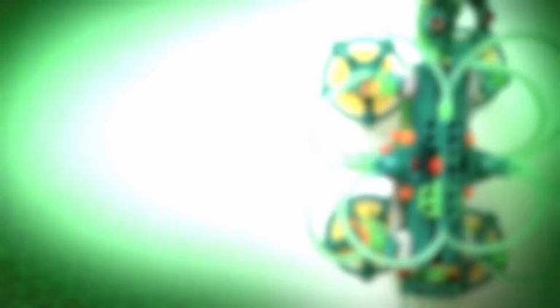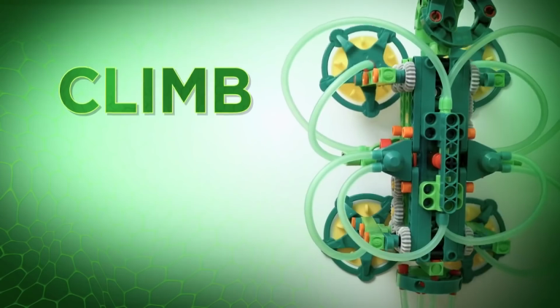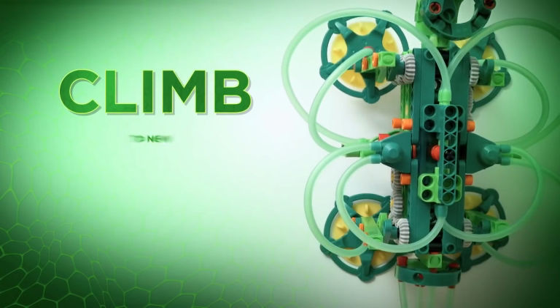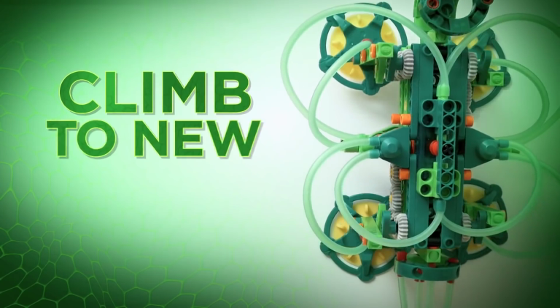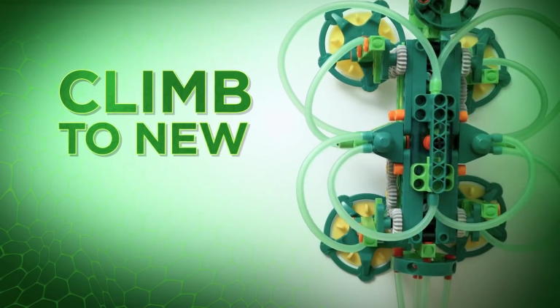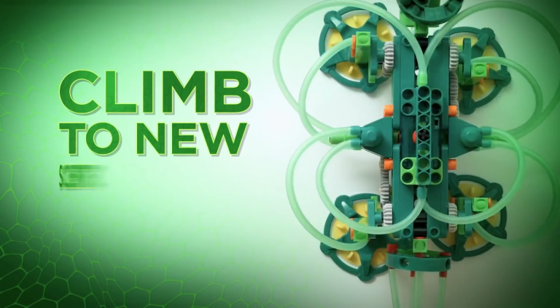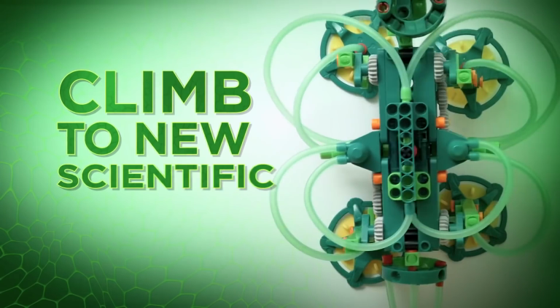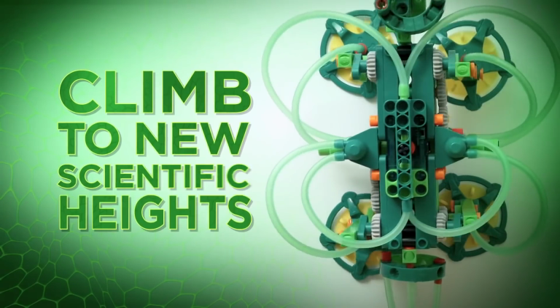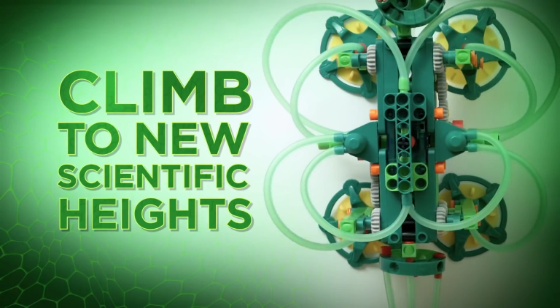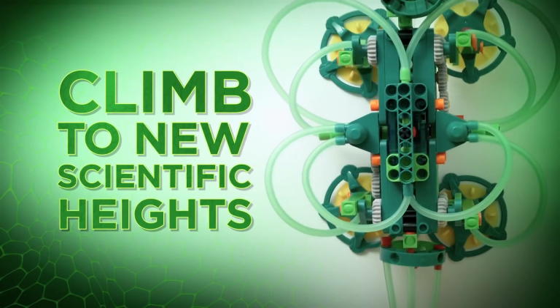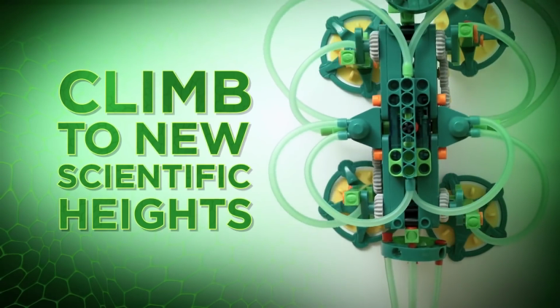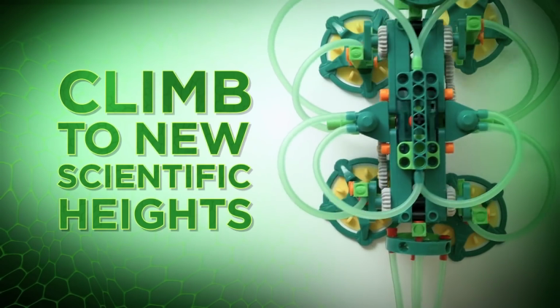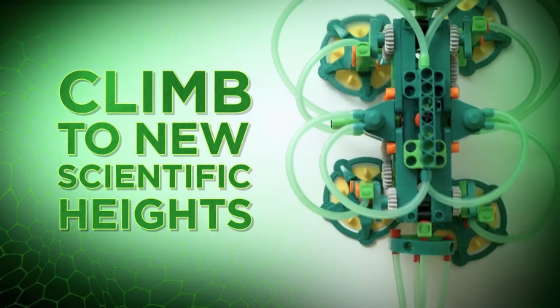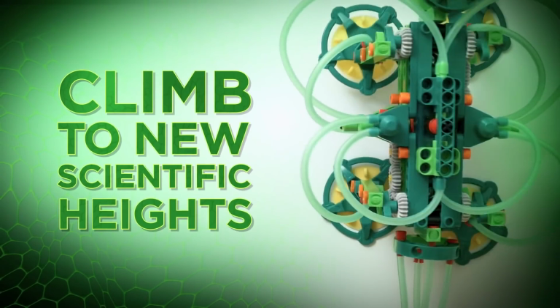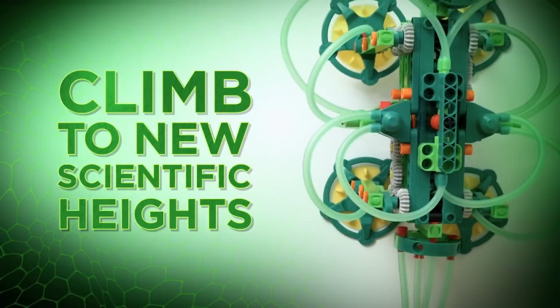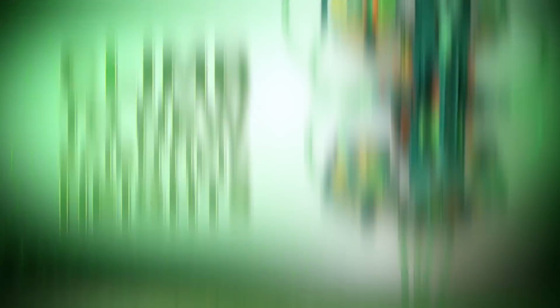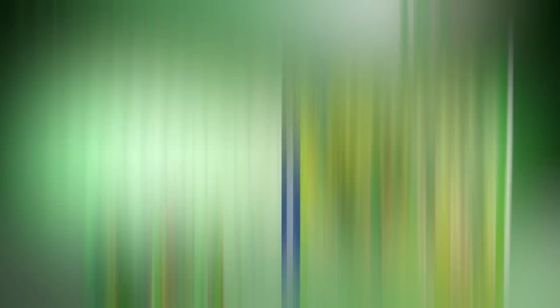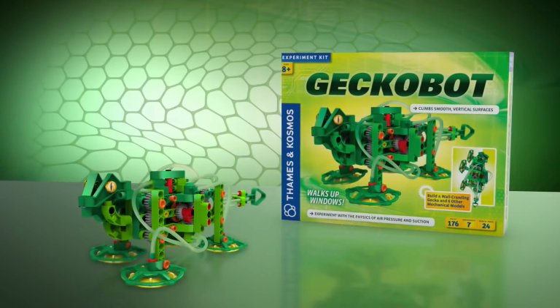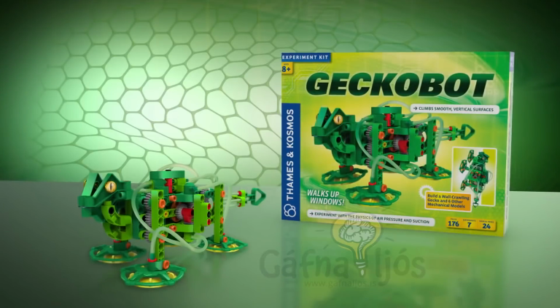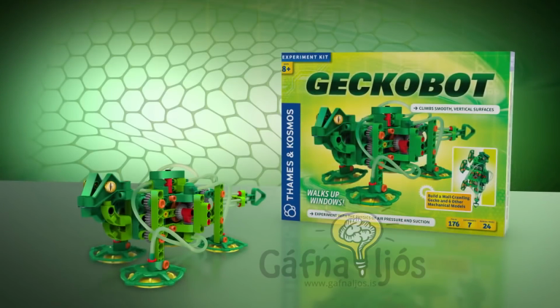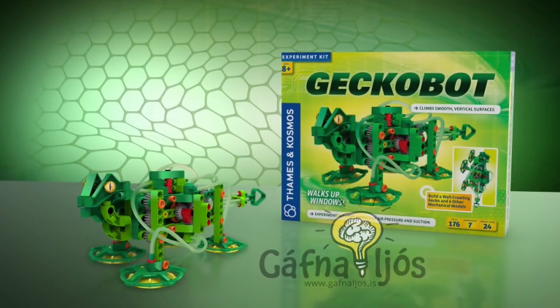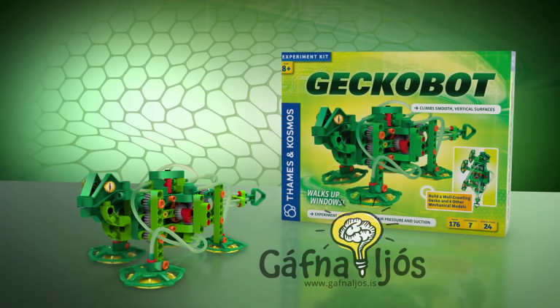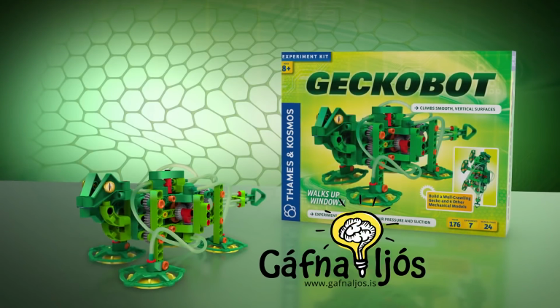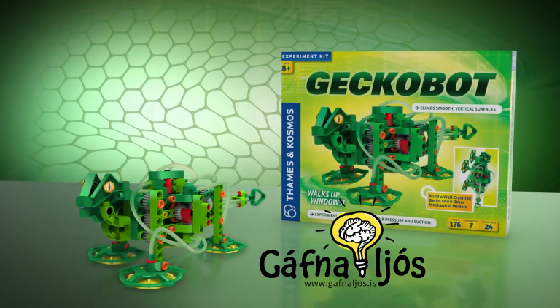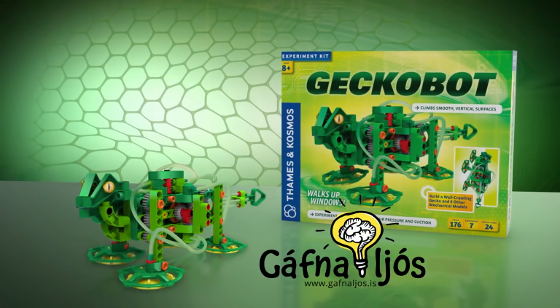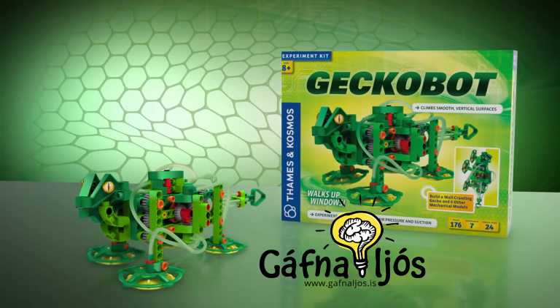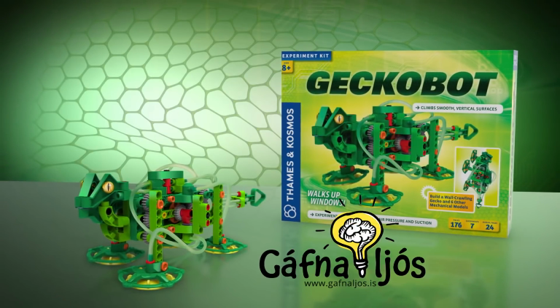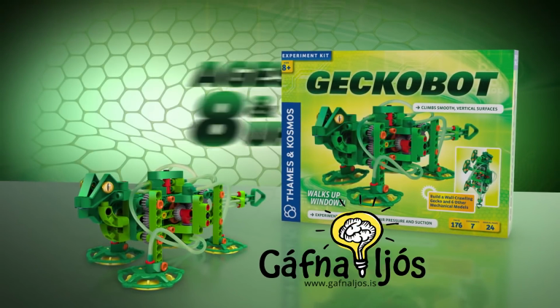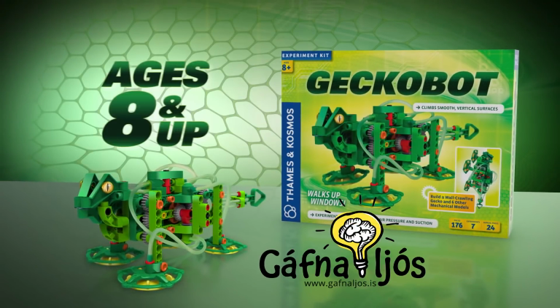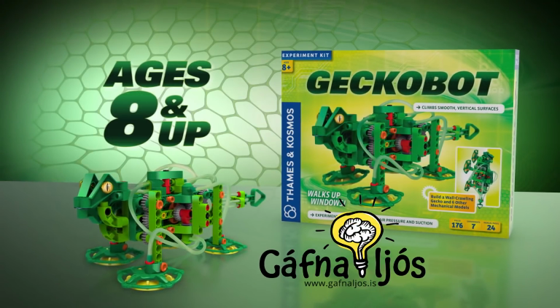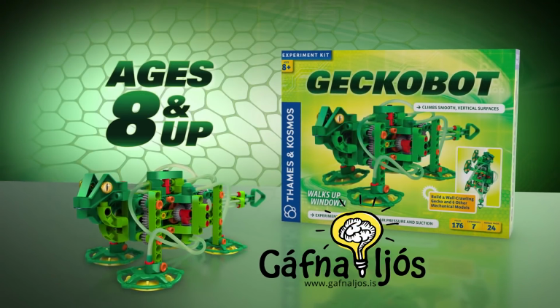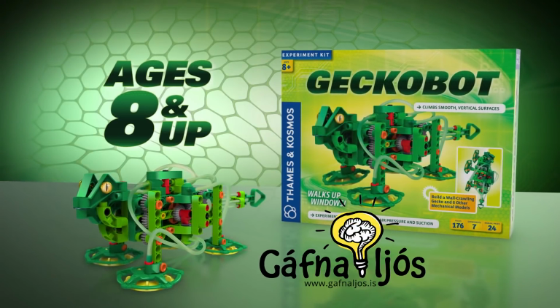Climb to new scientific heights with GekkoBot, ages 8 and up.